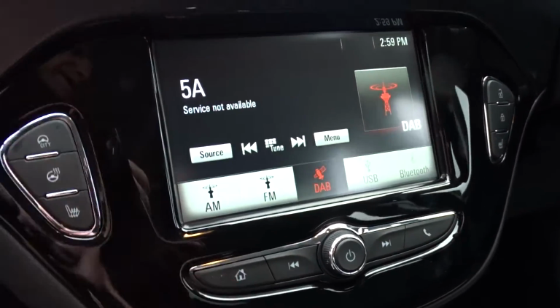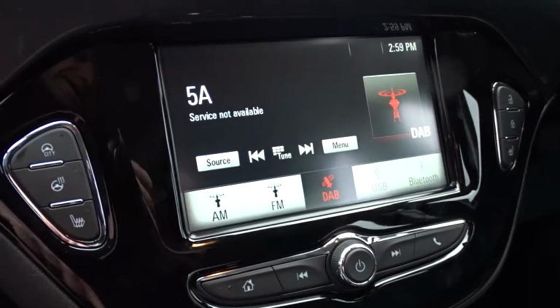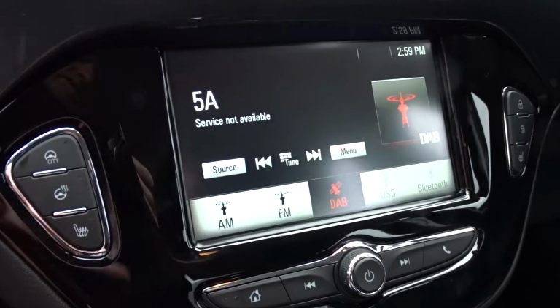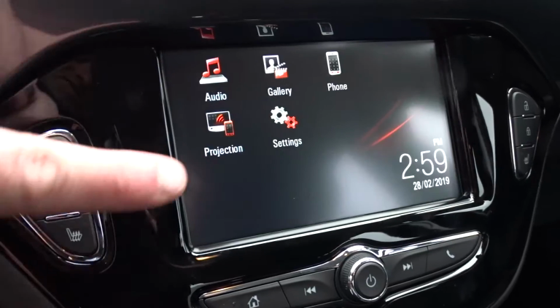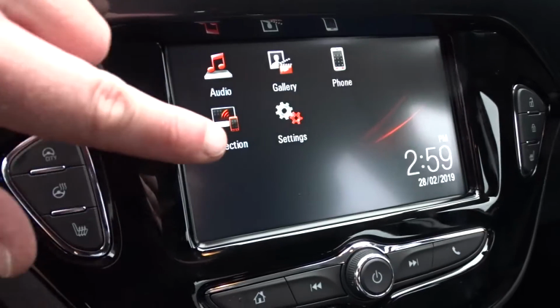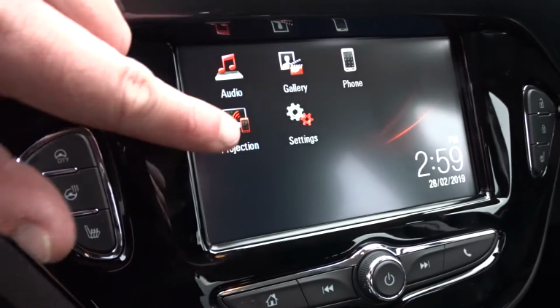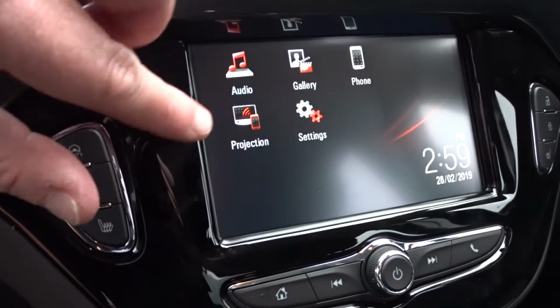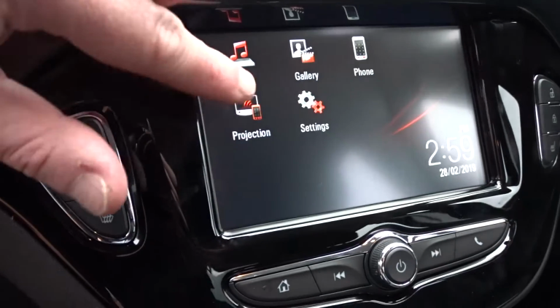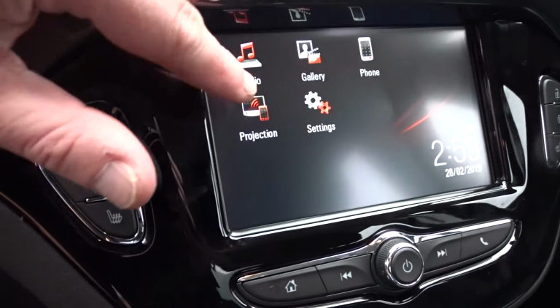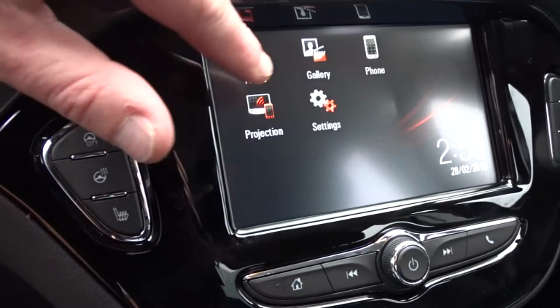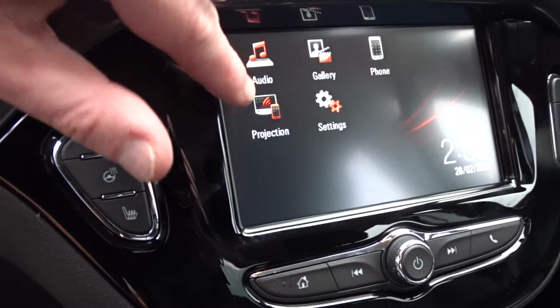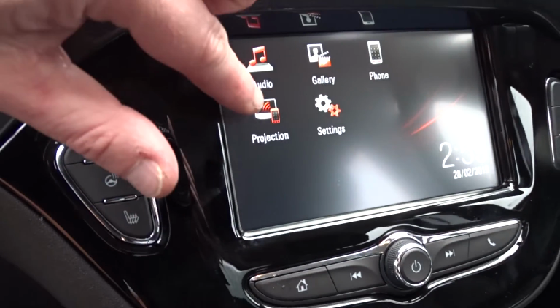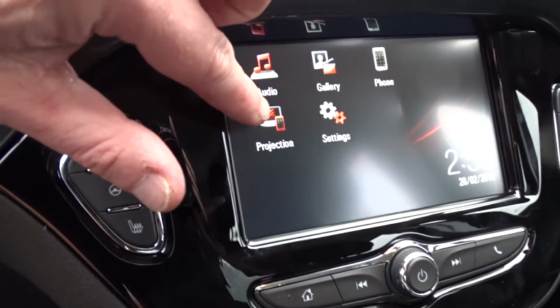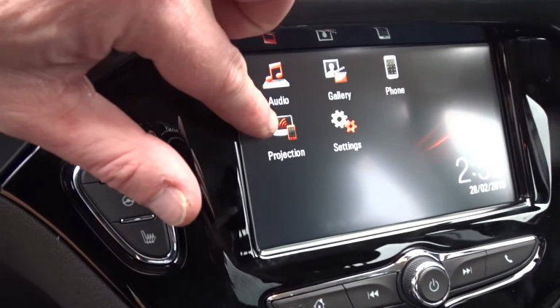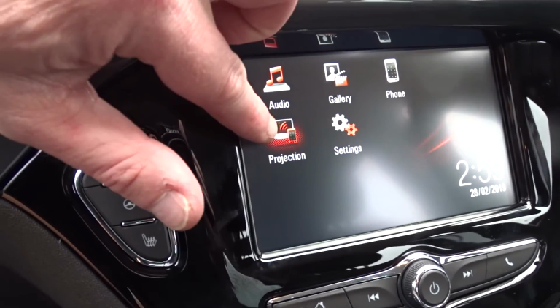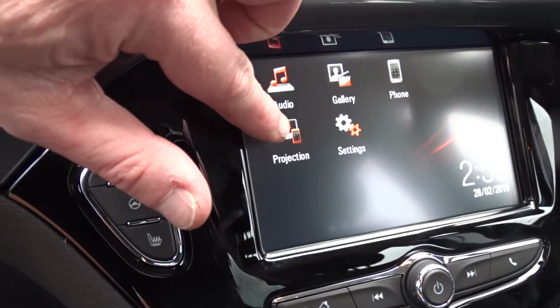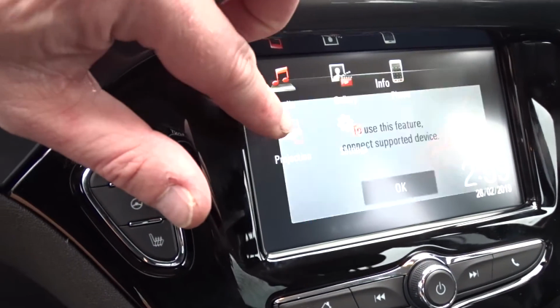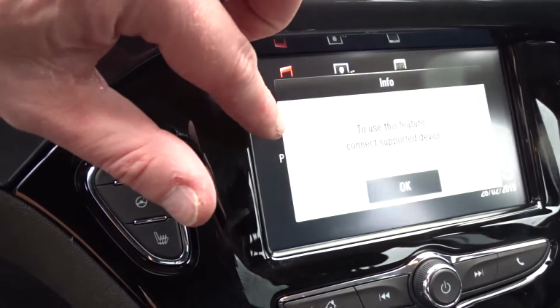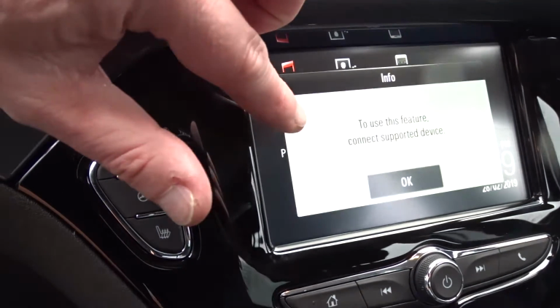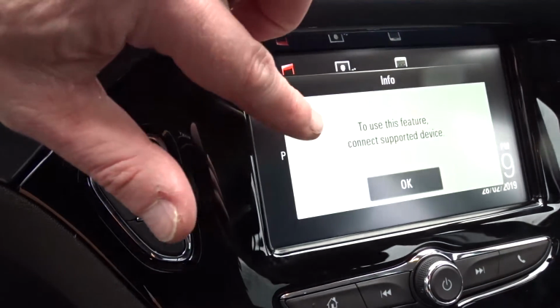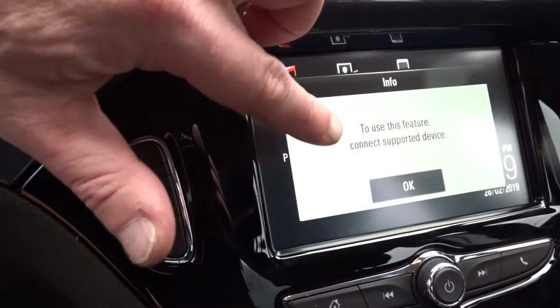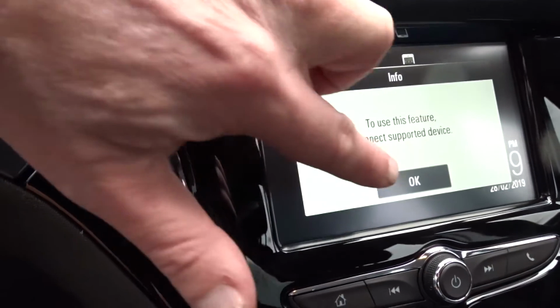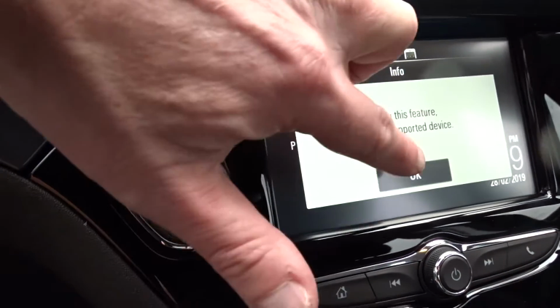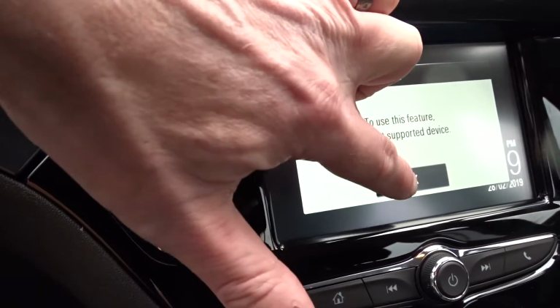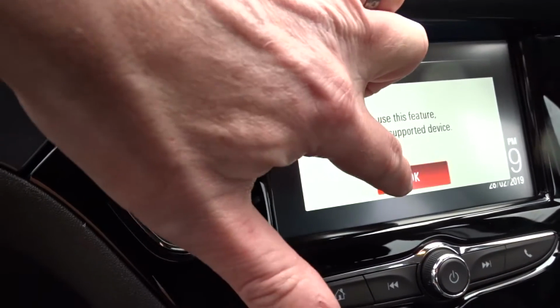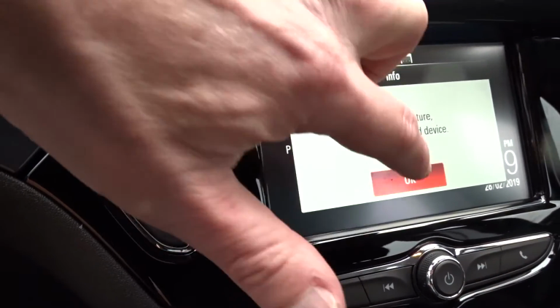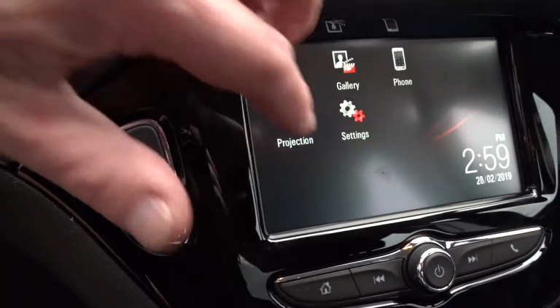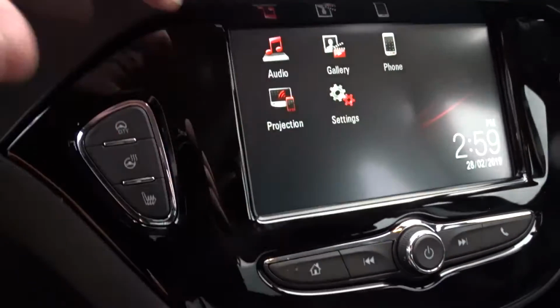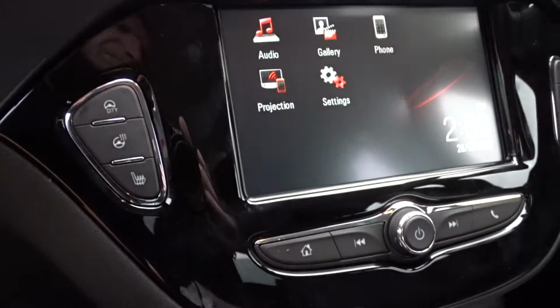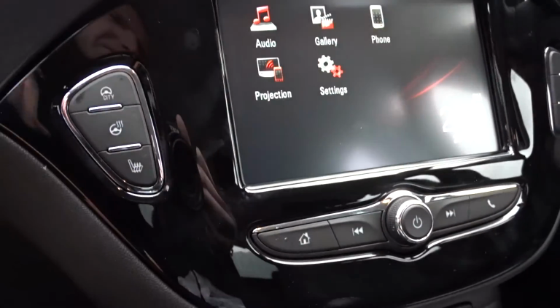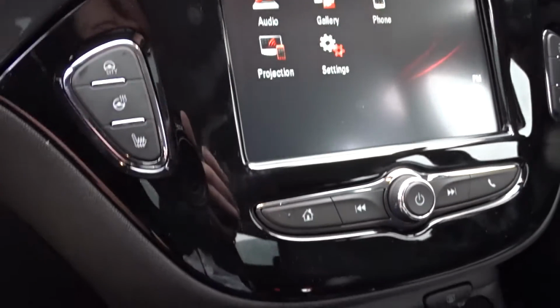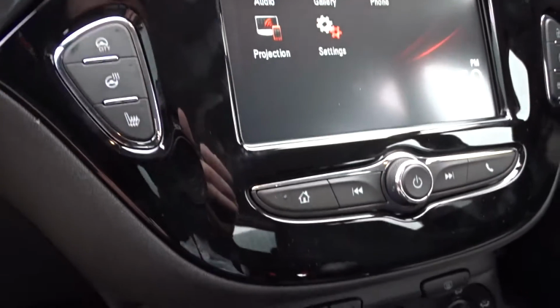In addition to this, you can also mirror your screen from your telephone via Android Auto or Apple CarPlay.